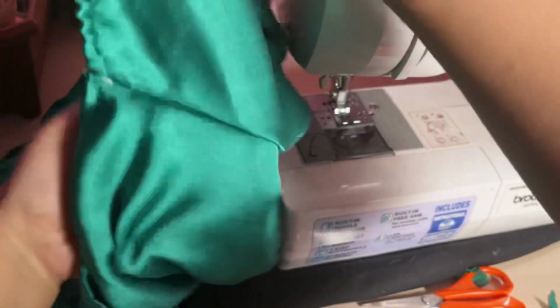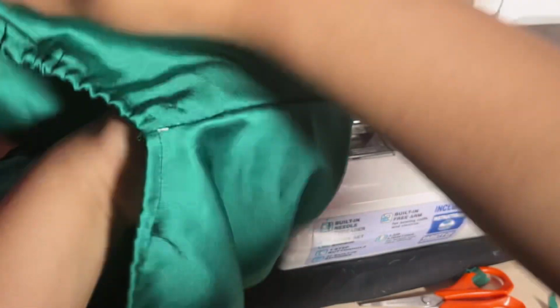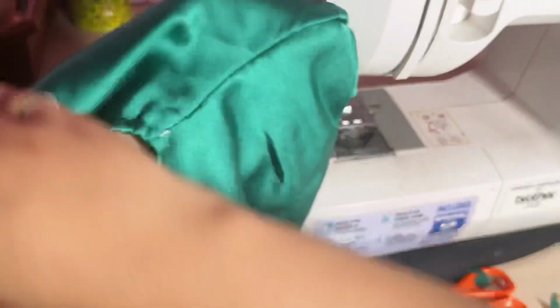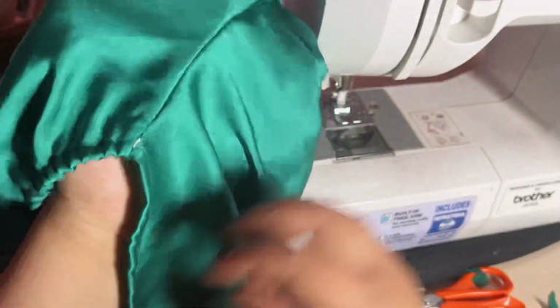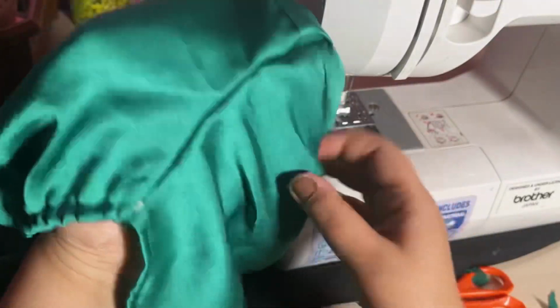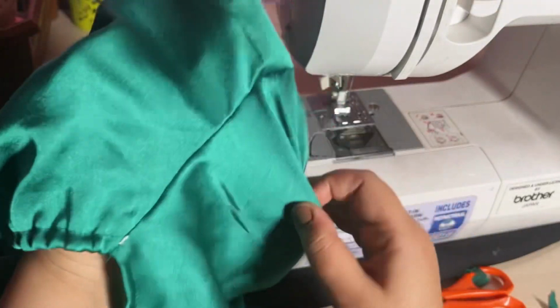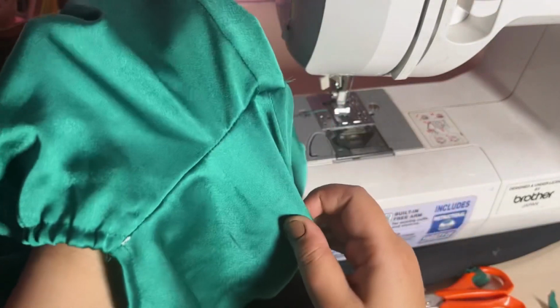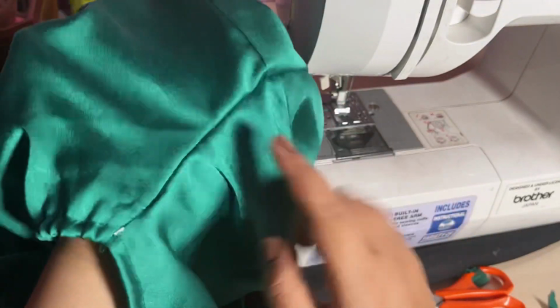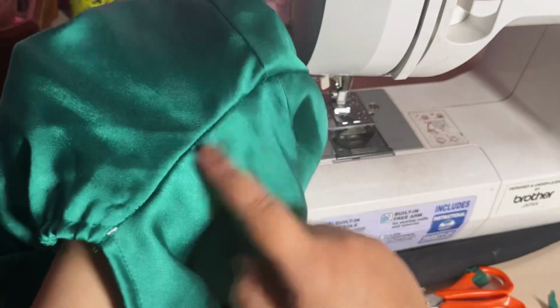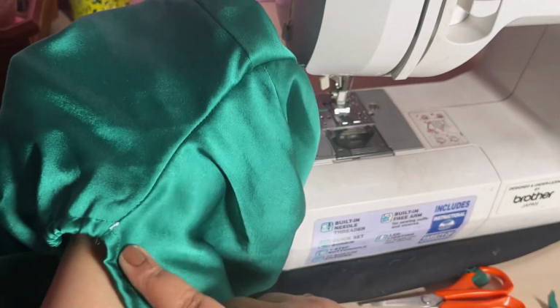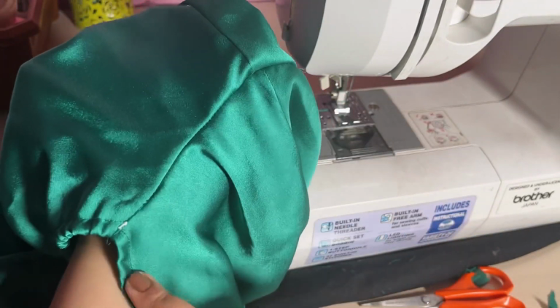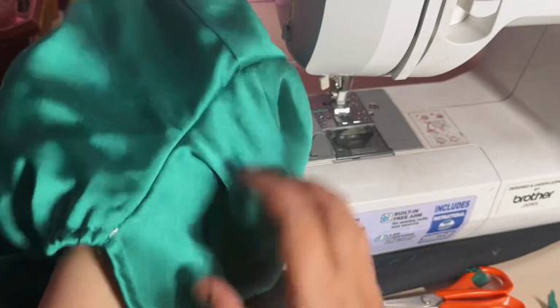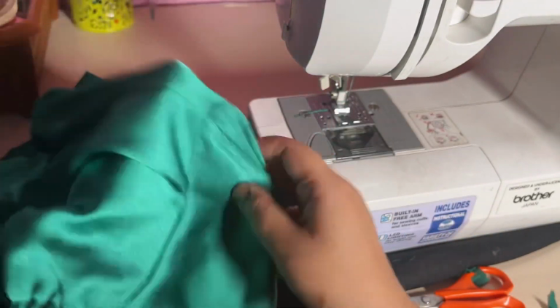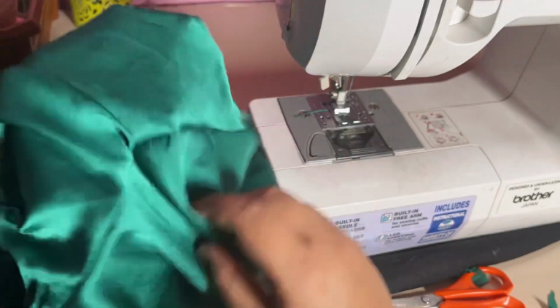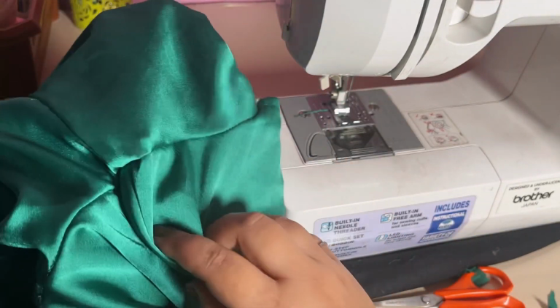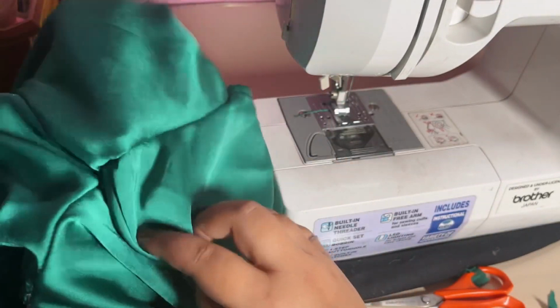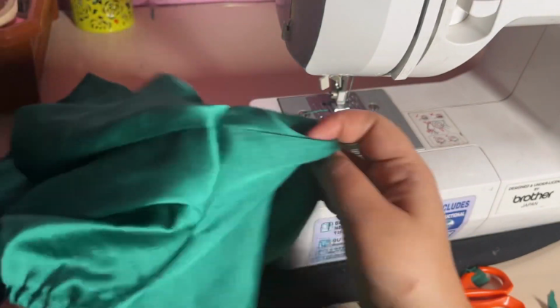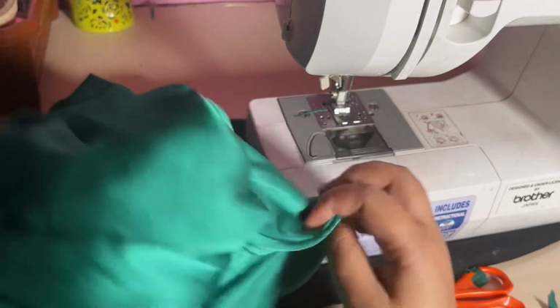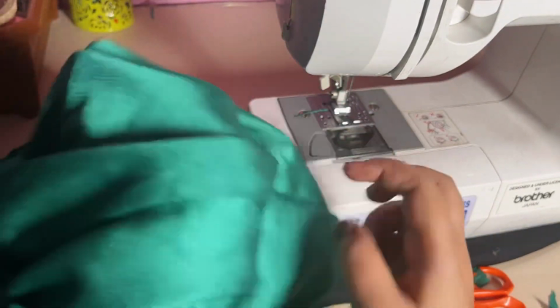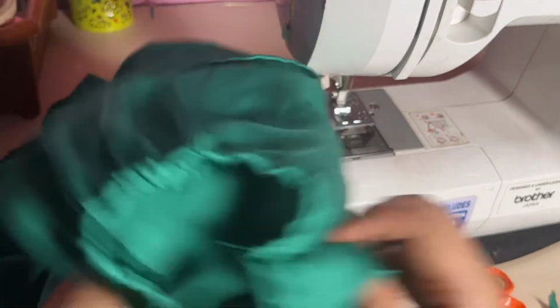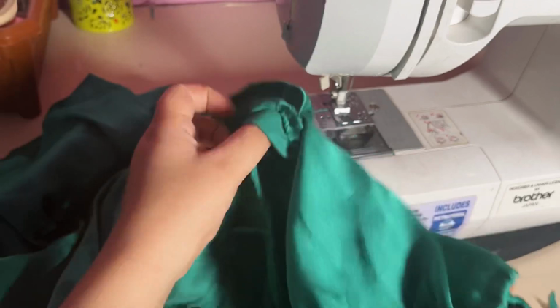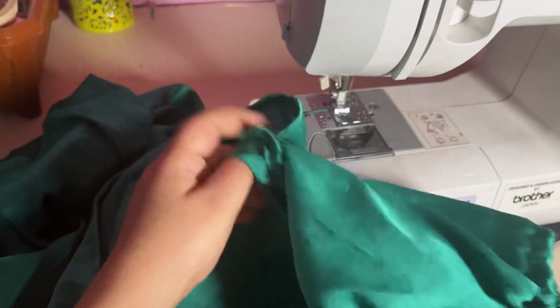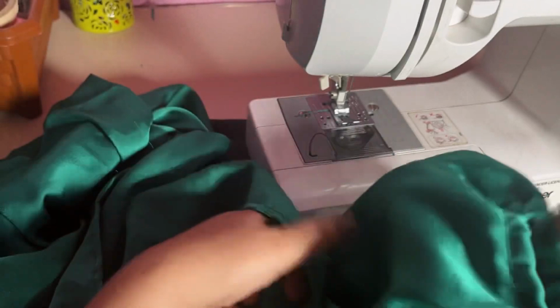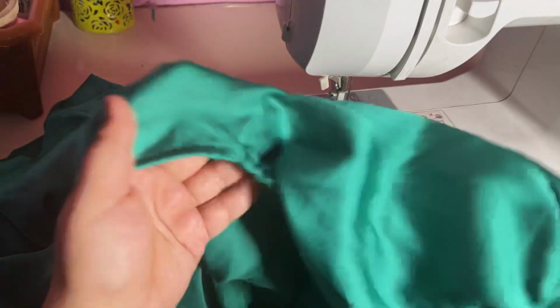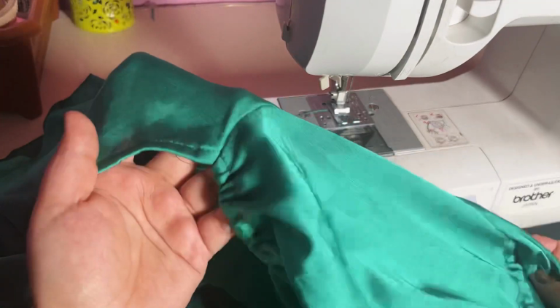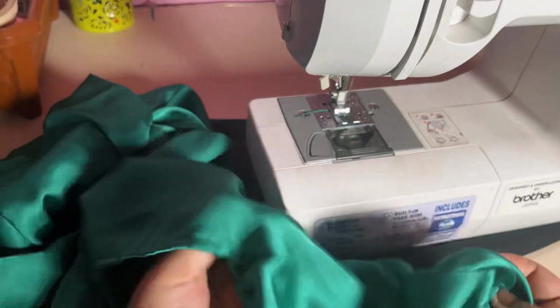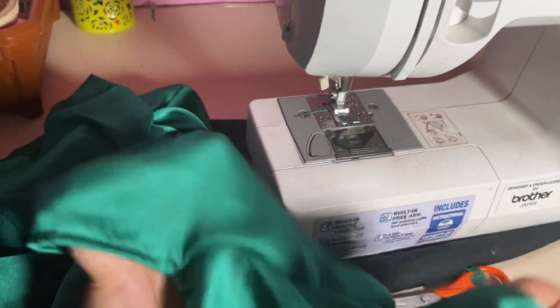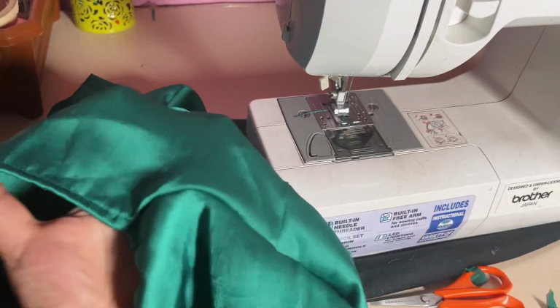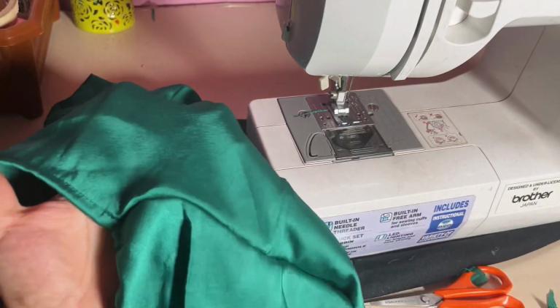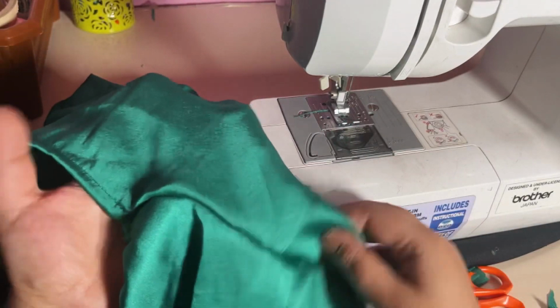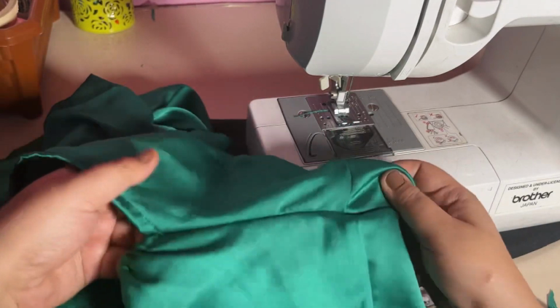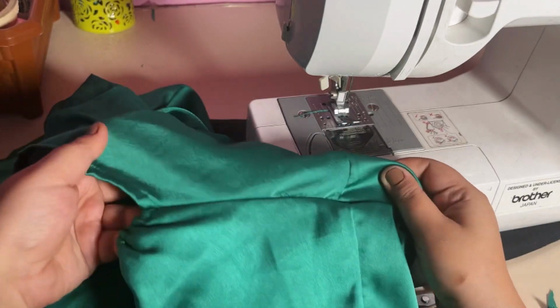You can see how much the finishing looks and how beautiful the dress looks now.